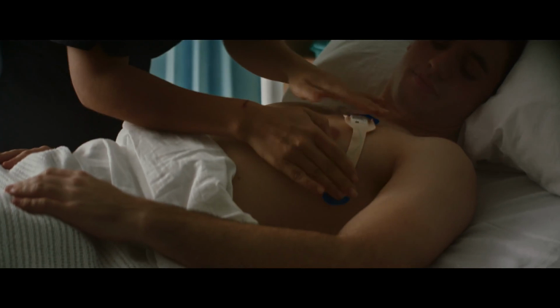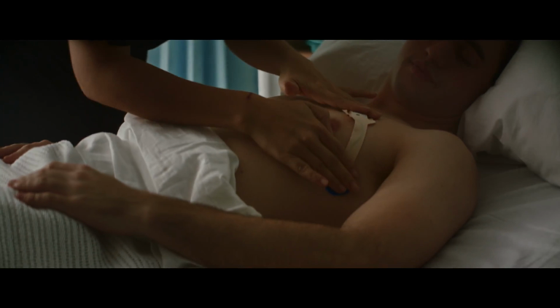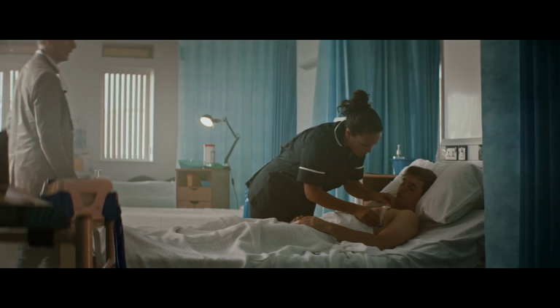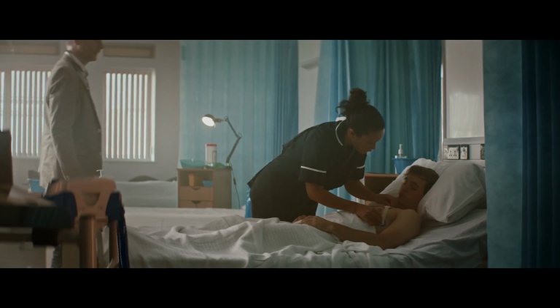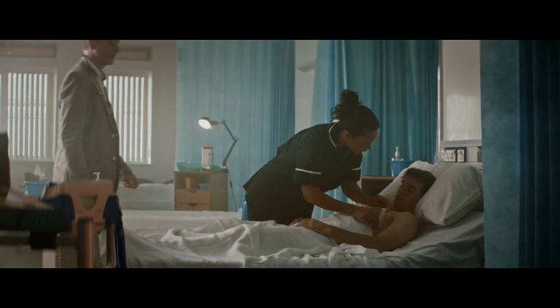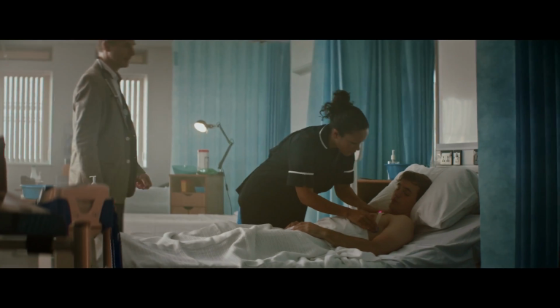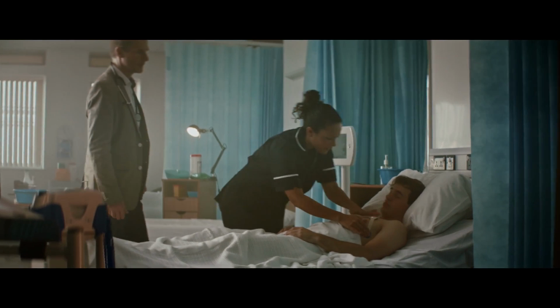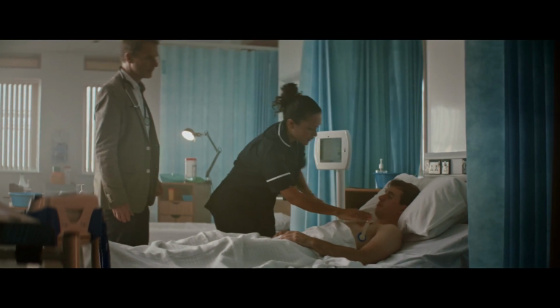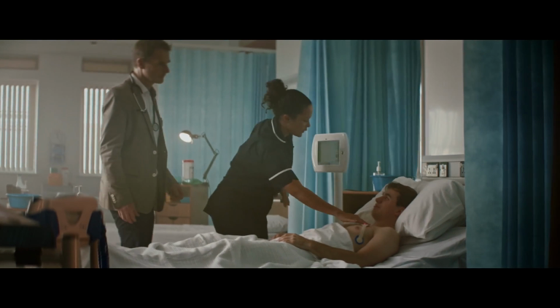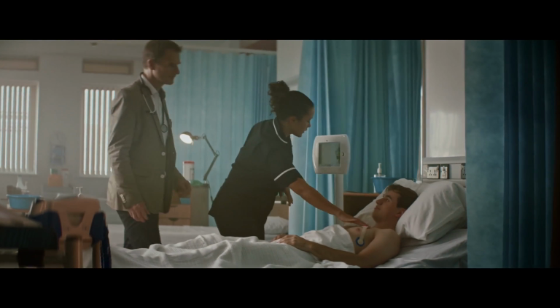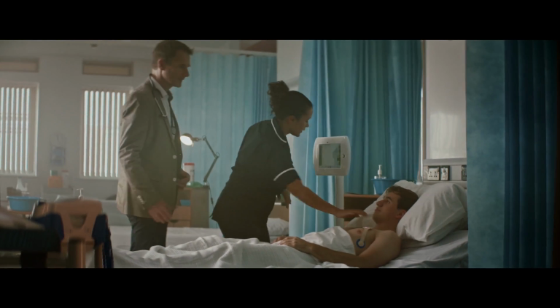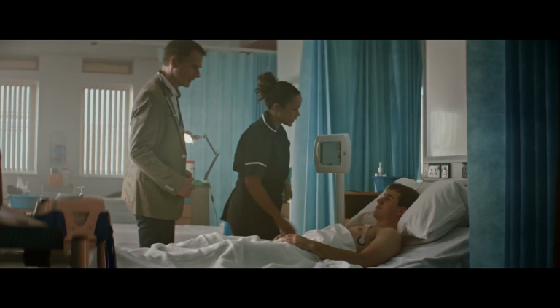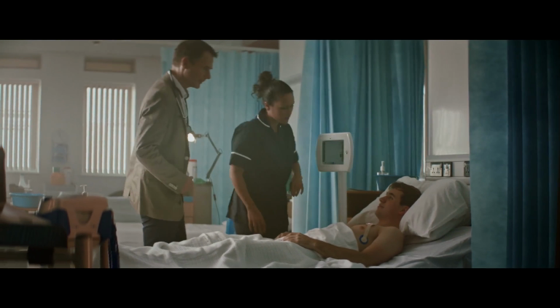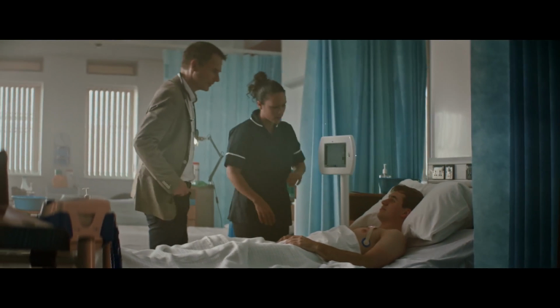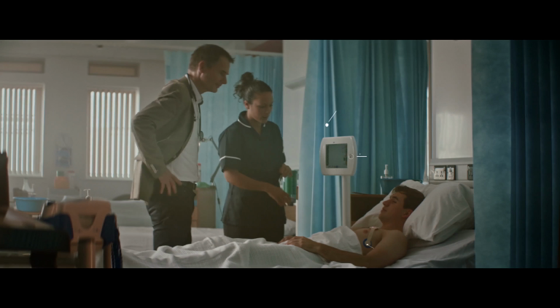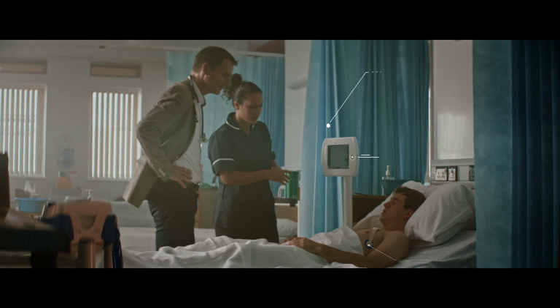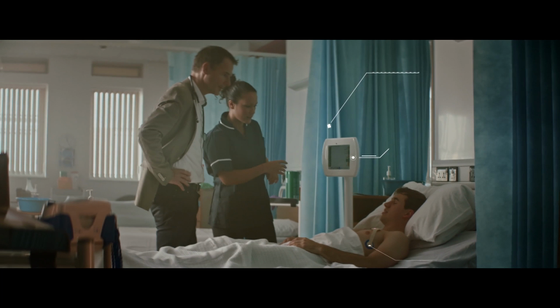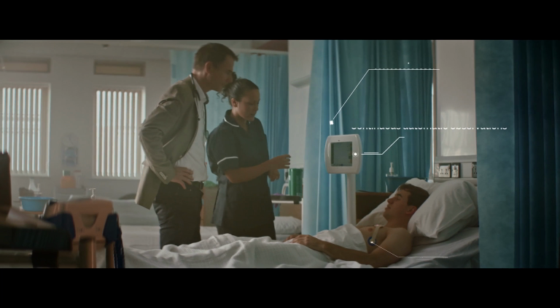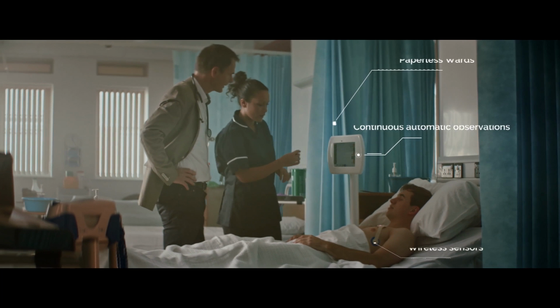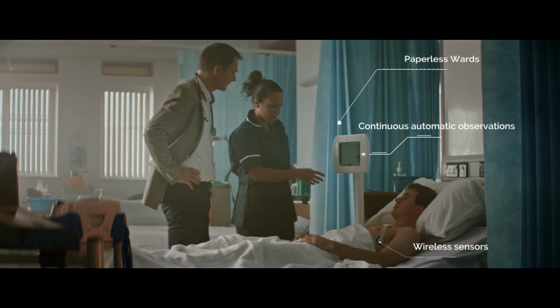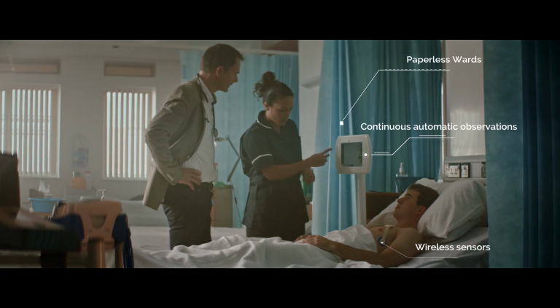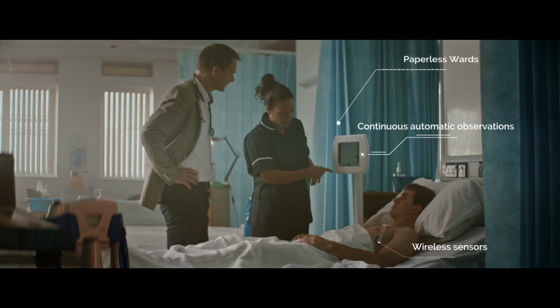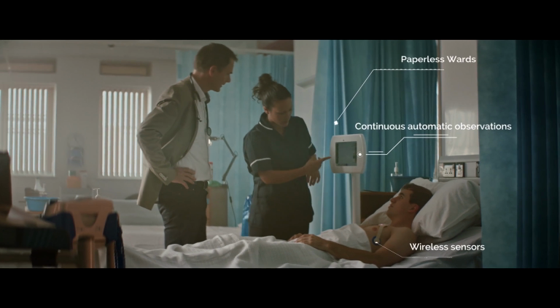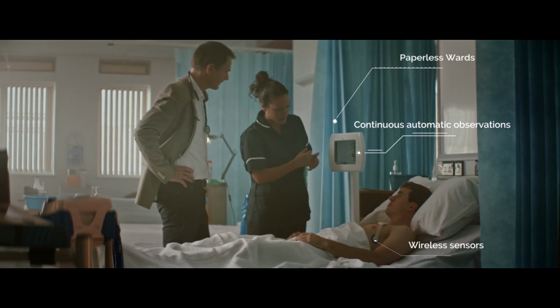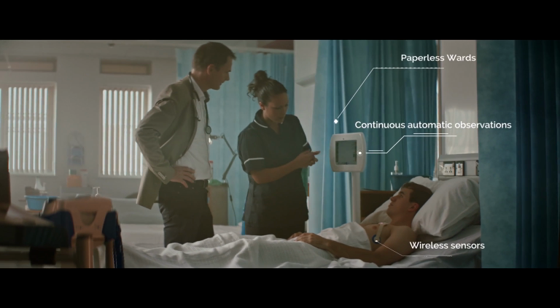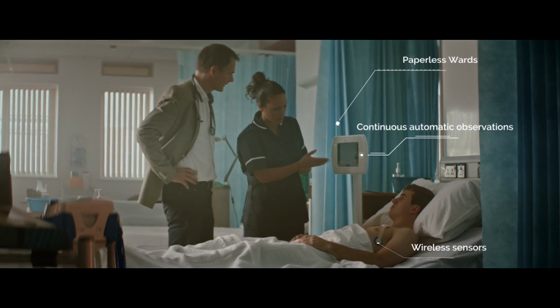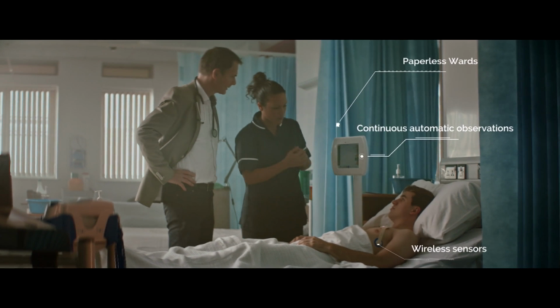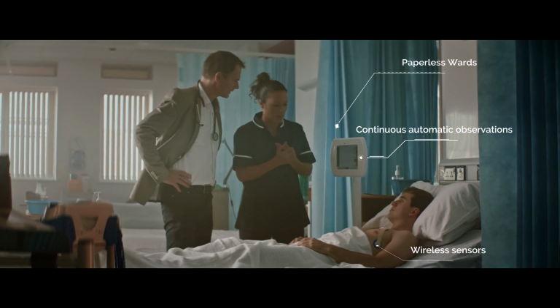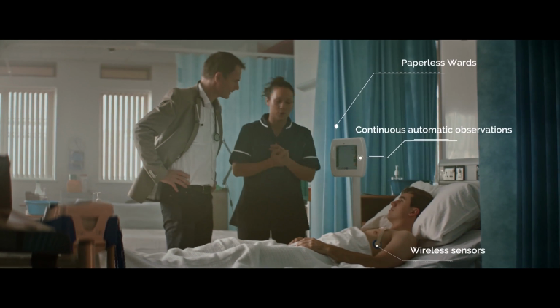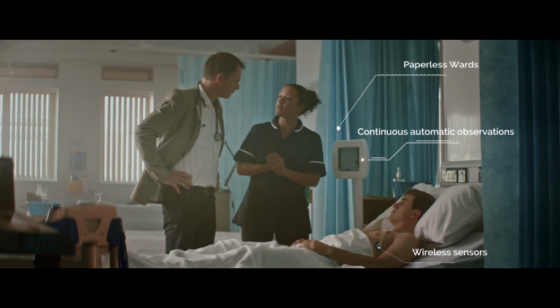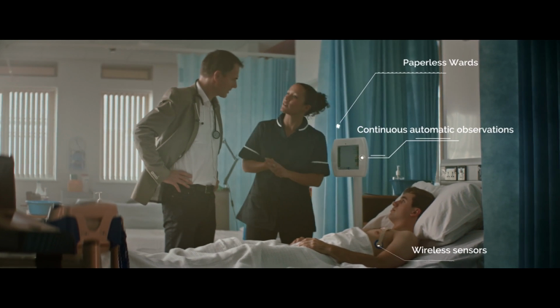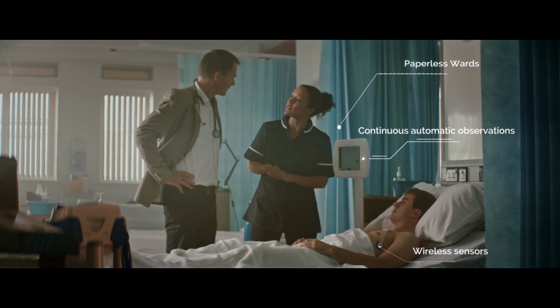The PSE is really easy to set up. It gets rid of the need for lots of different devices and monitors and also helps to create a paperless ward.